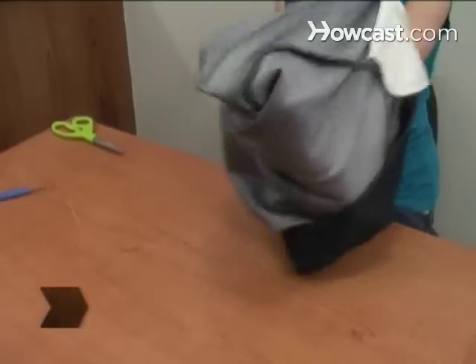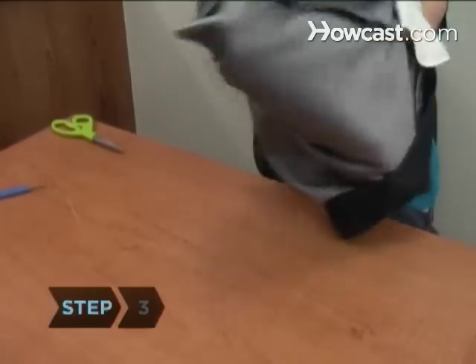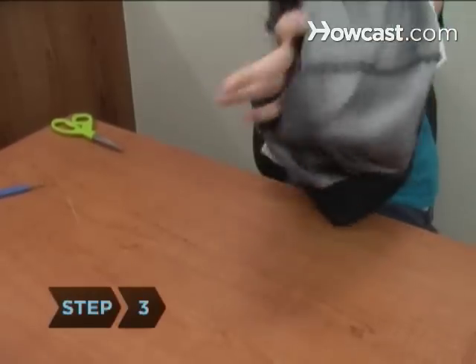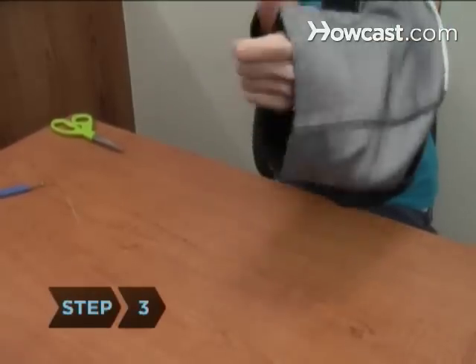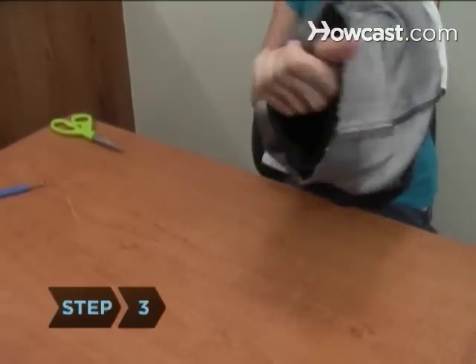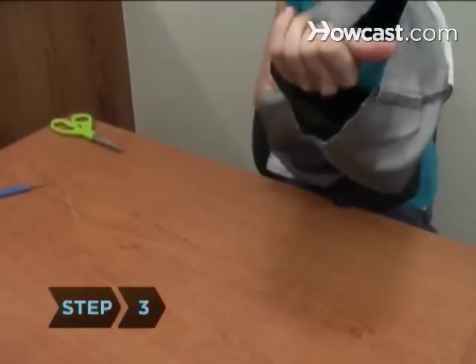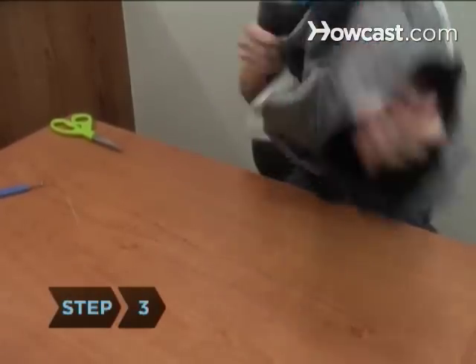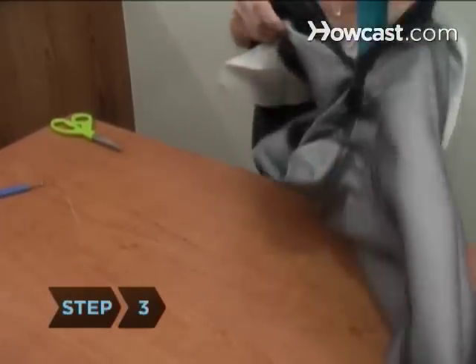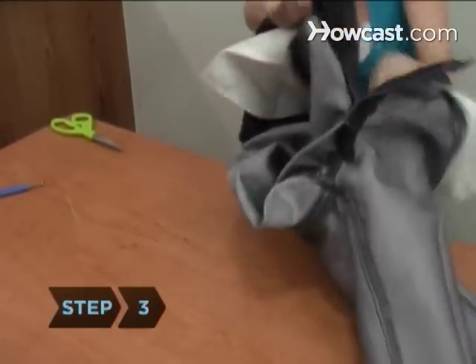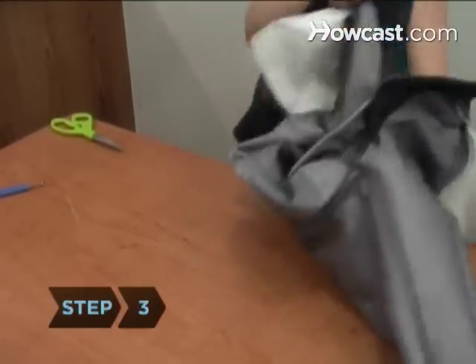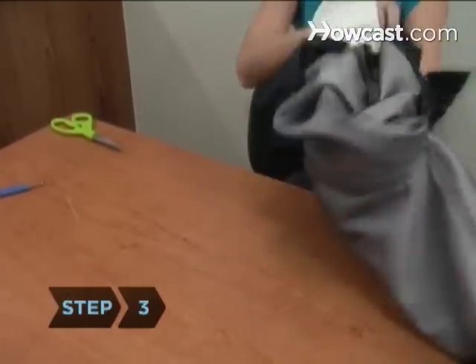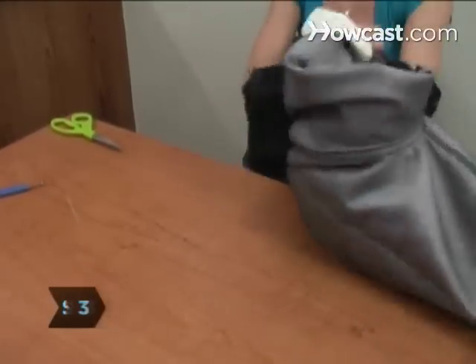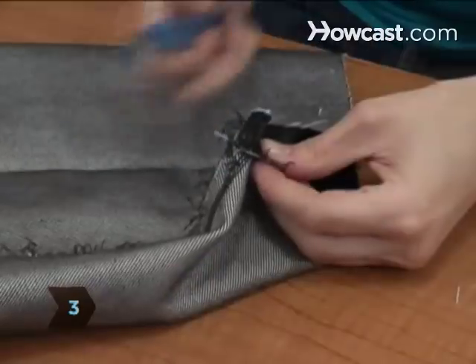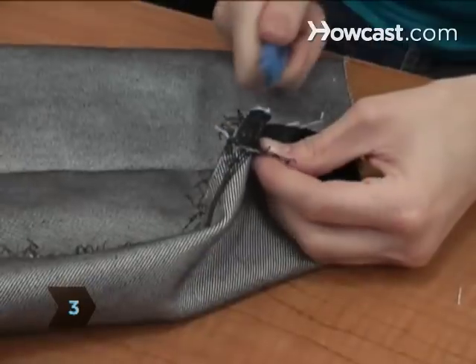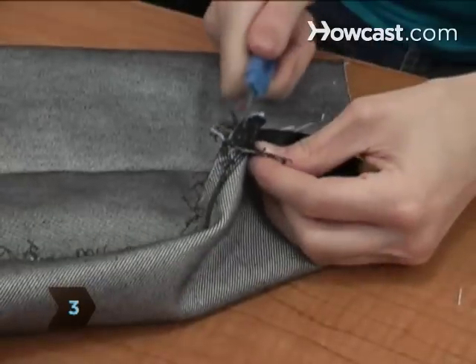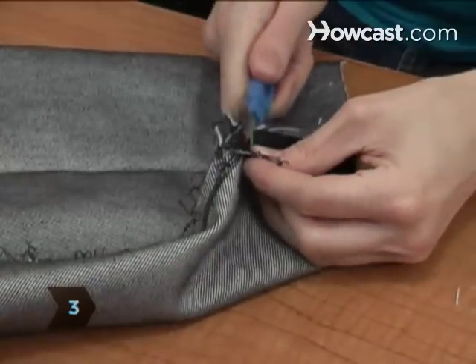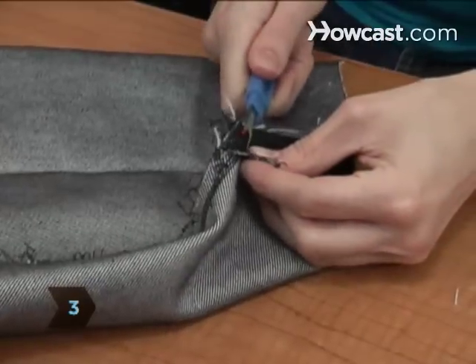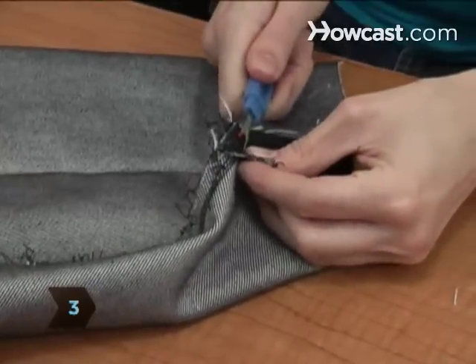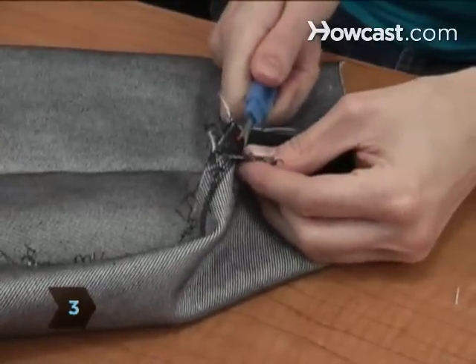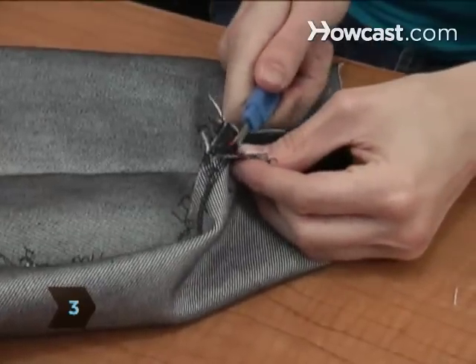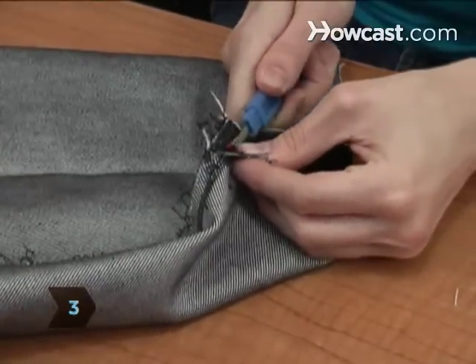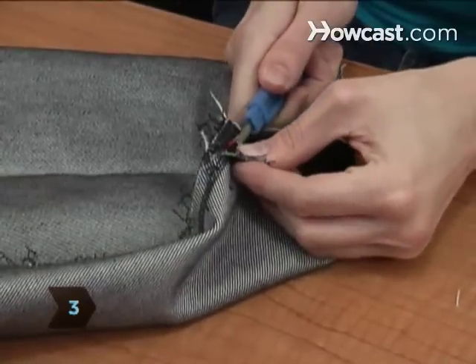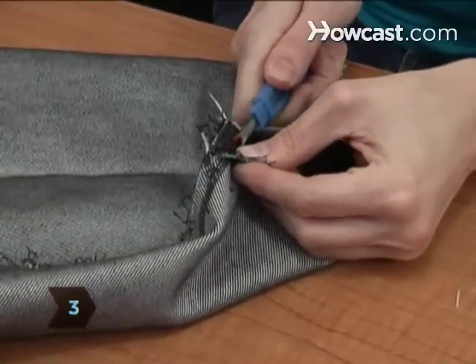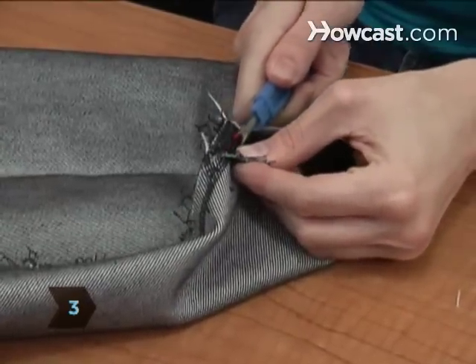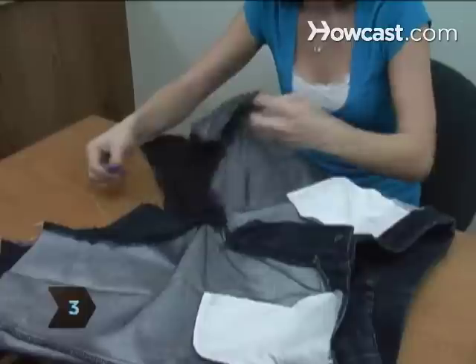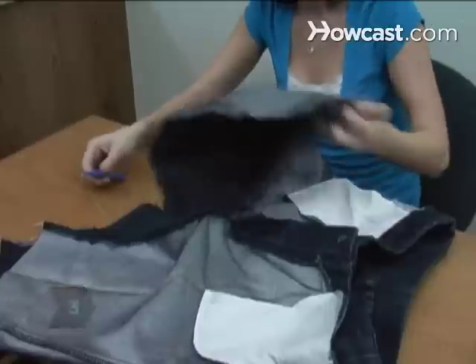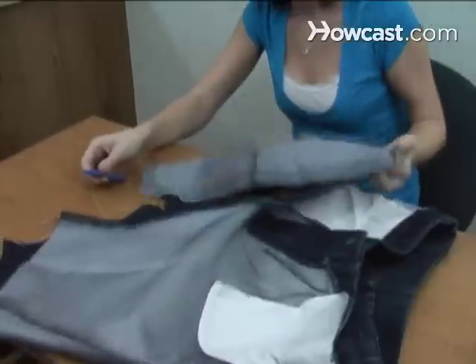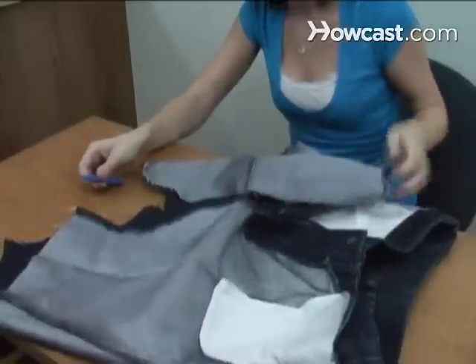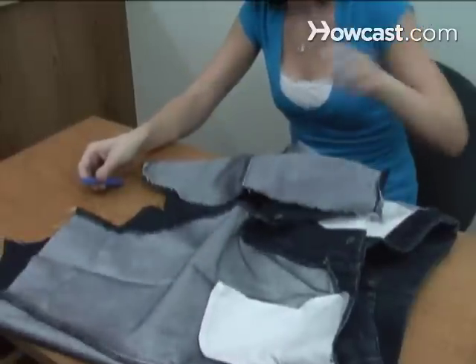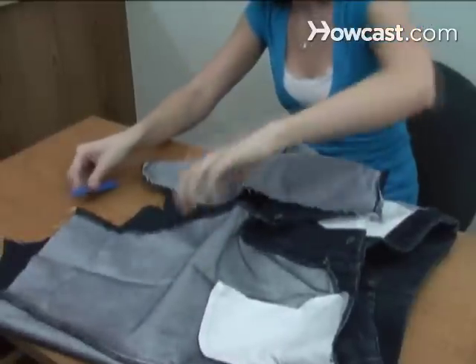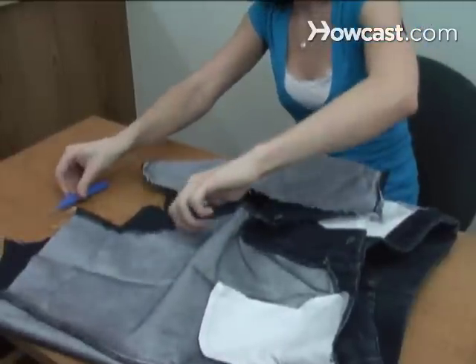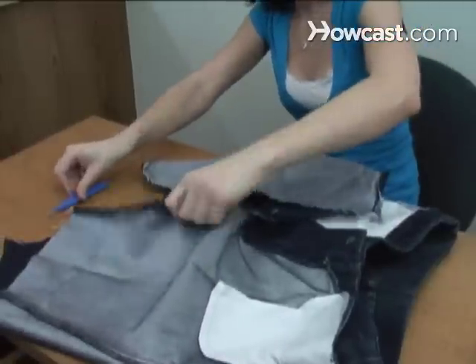Step 3. Turn the jeans inside out and undo the inside seam with a seam ripper to open the legs and crotch.